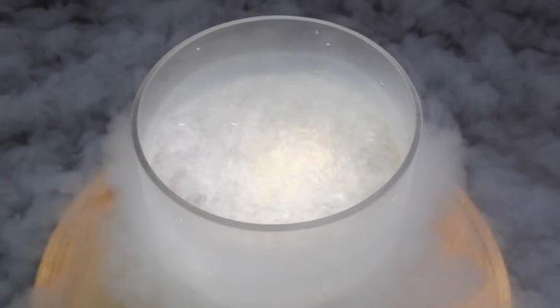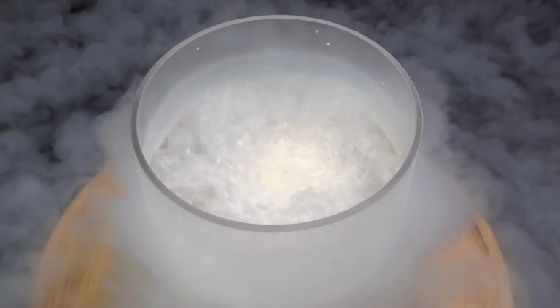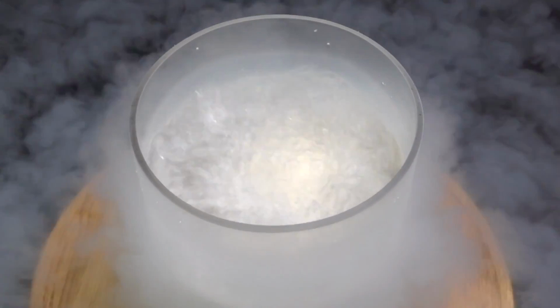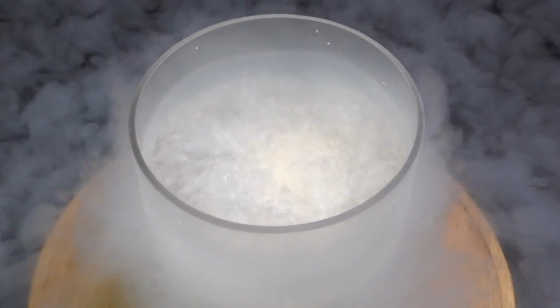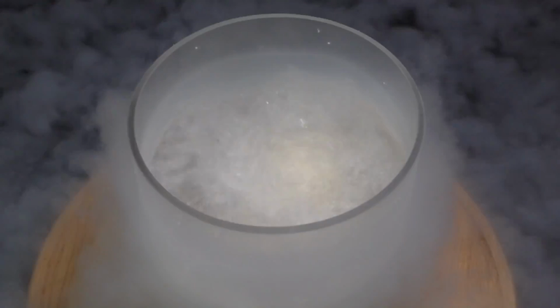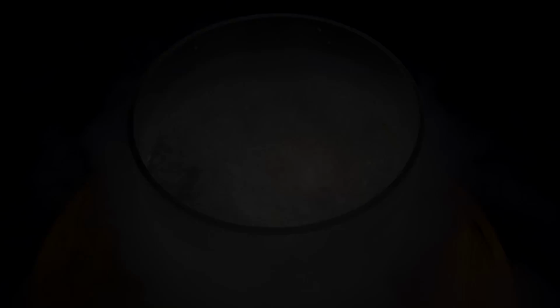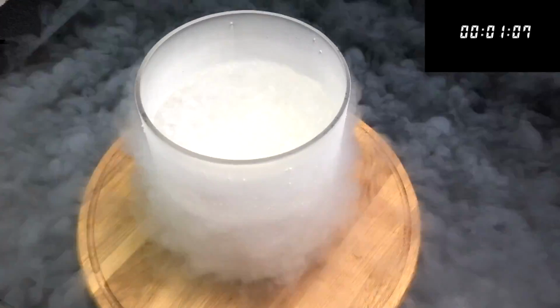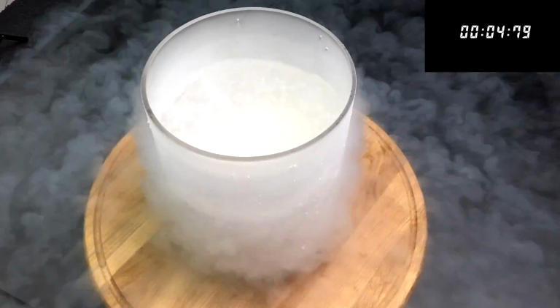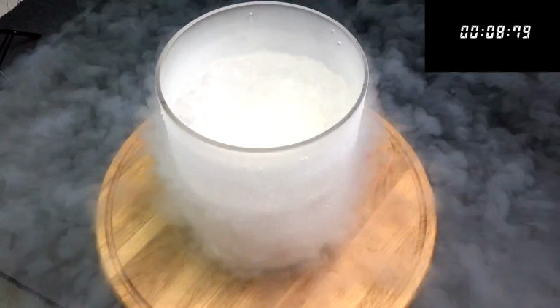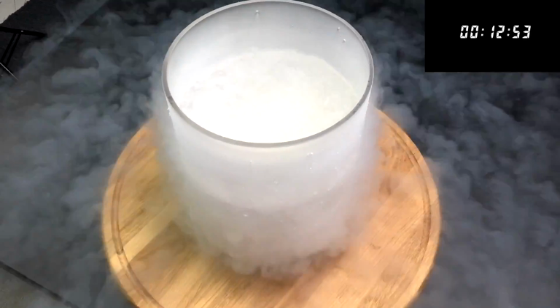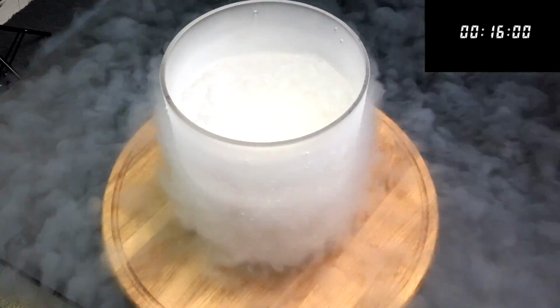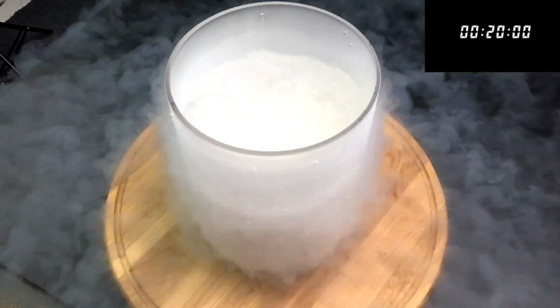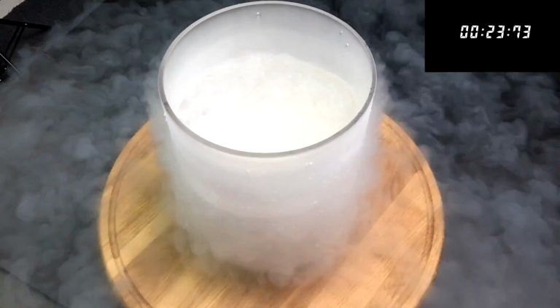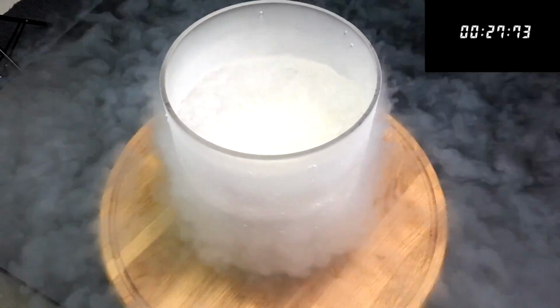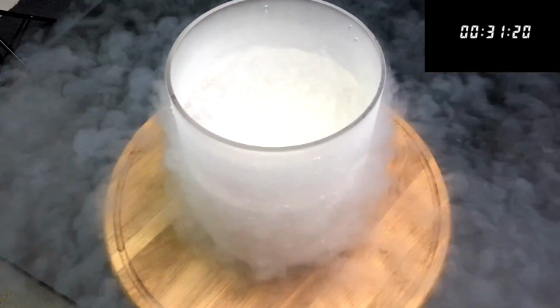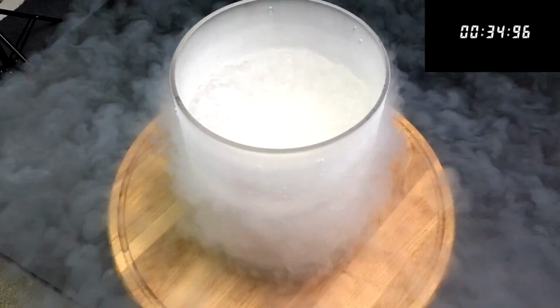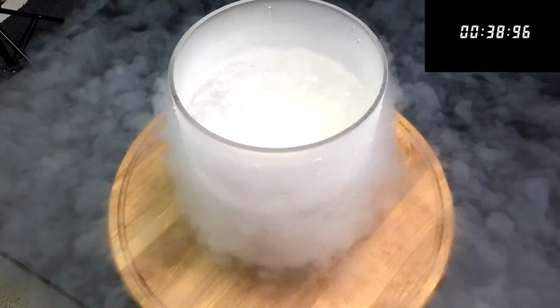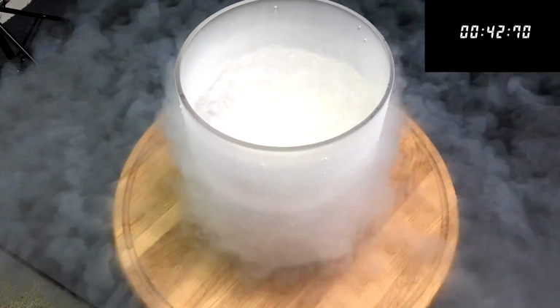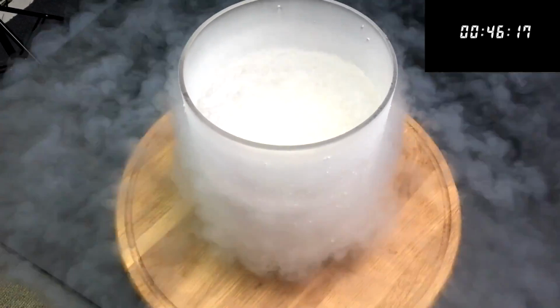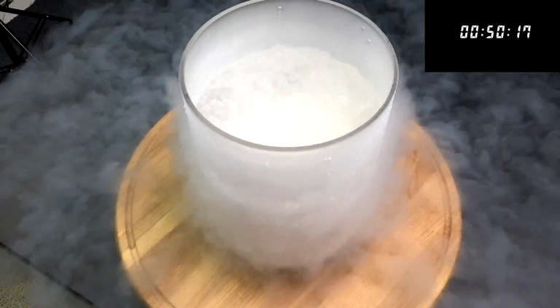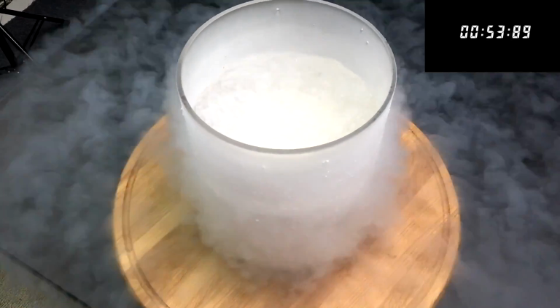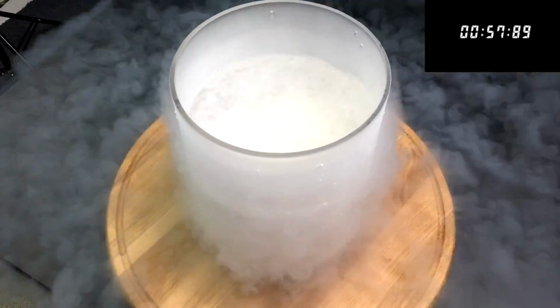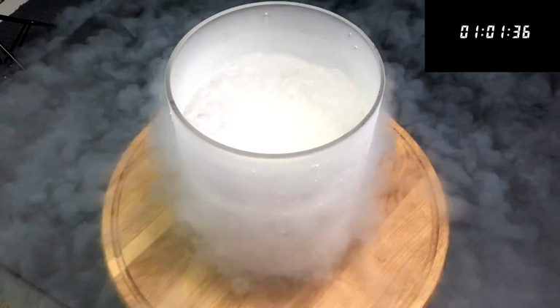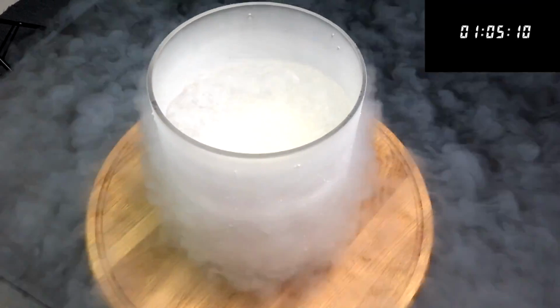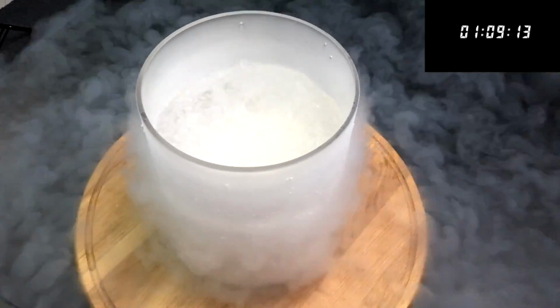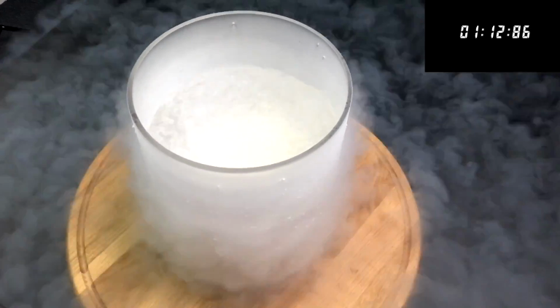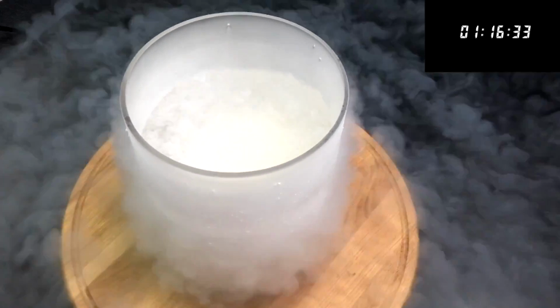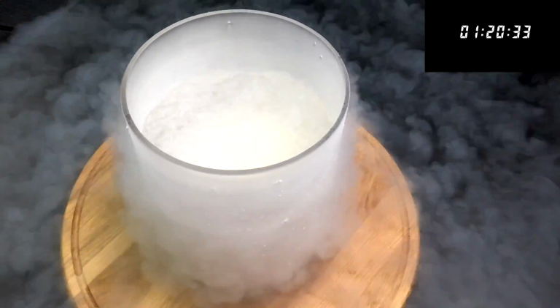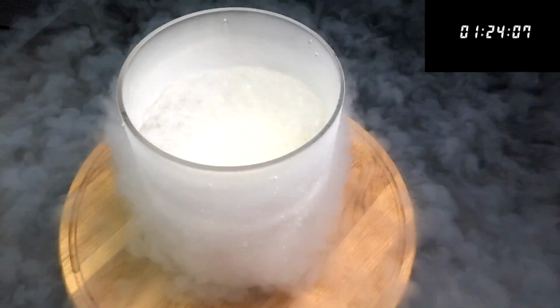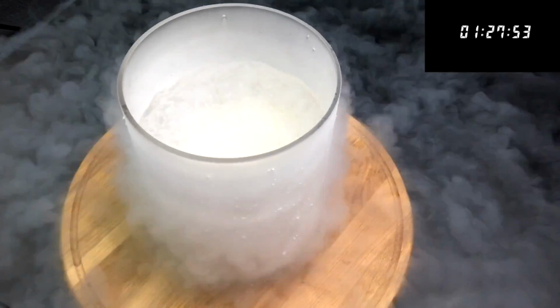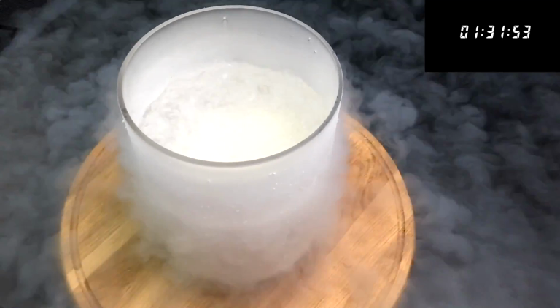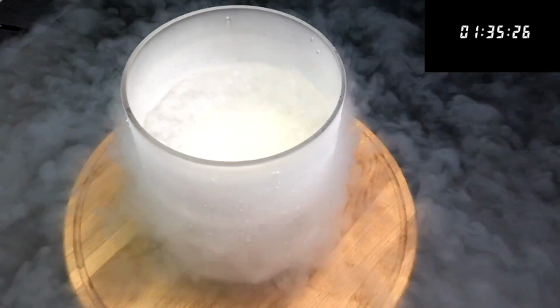As I told you at the beginning, it will take 10 minutes, so I will speed that up for you.